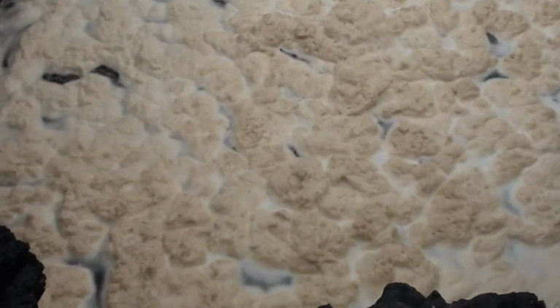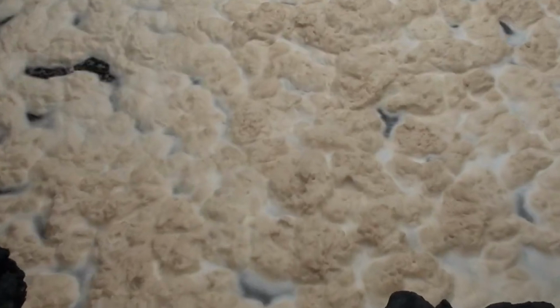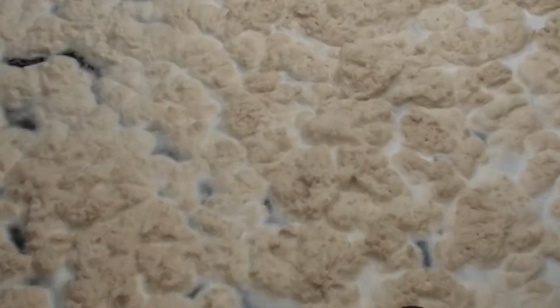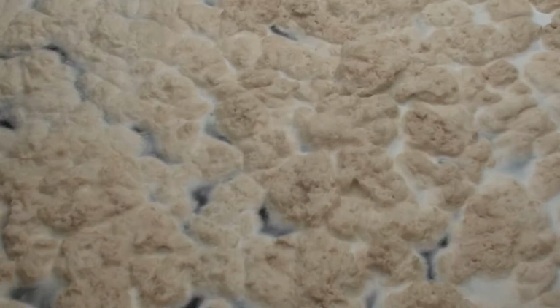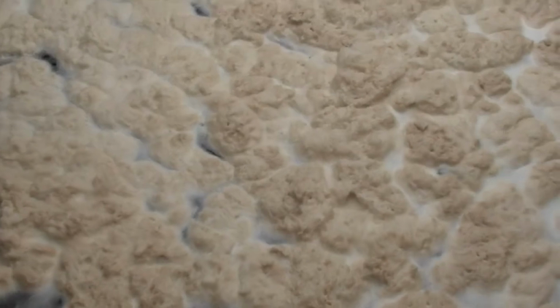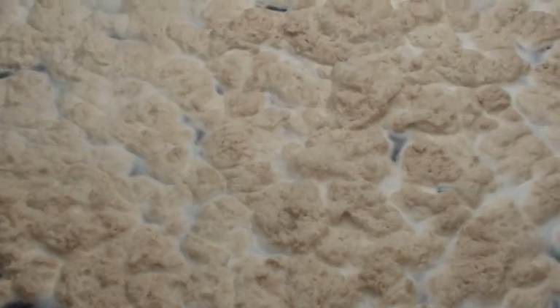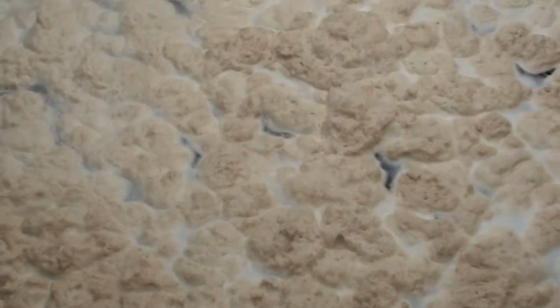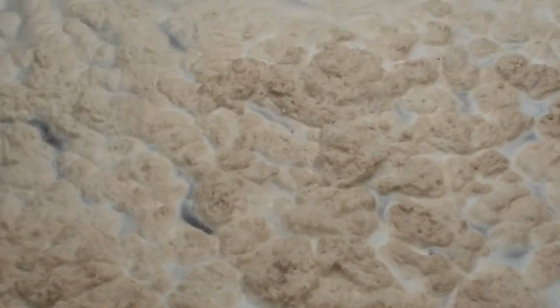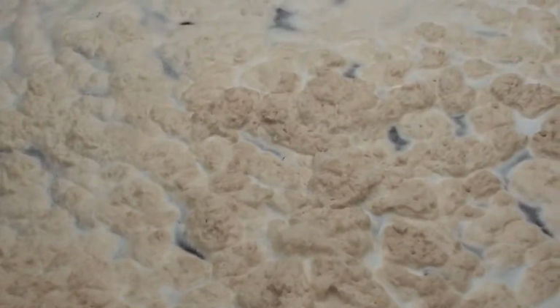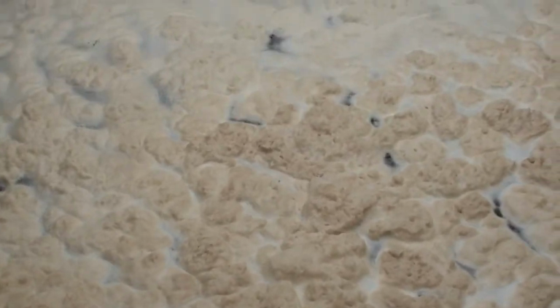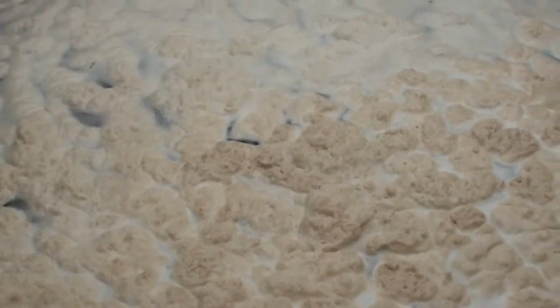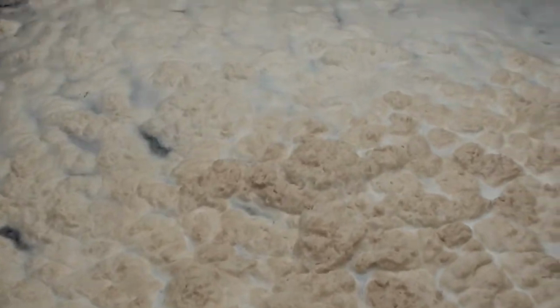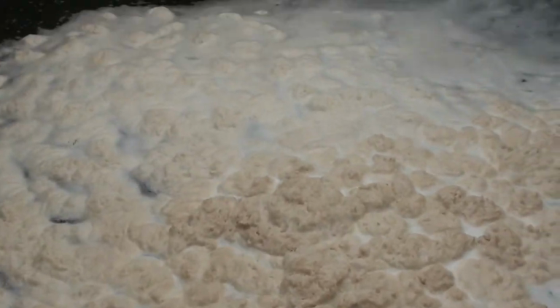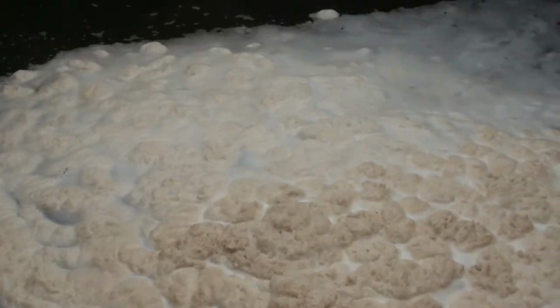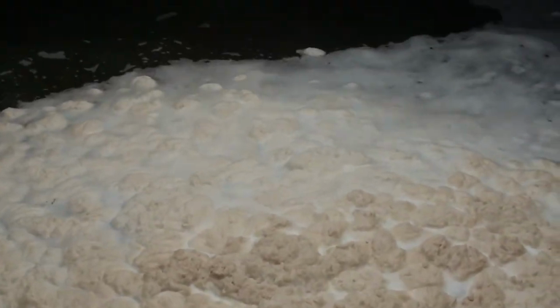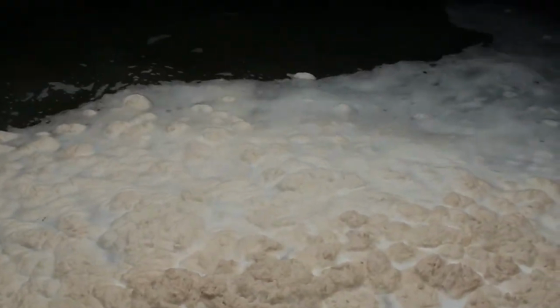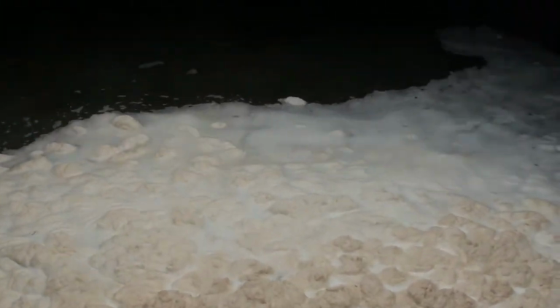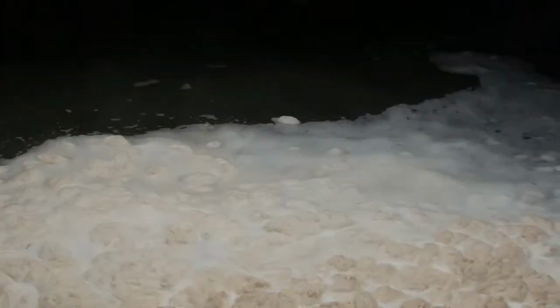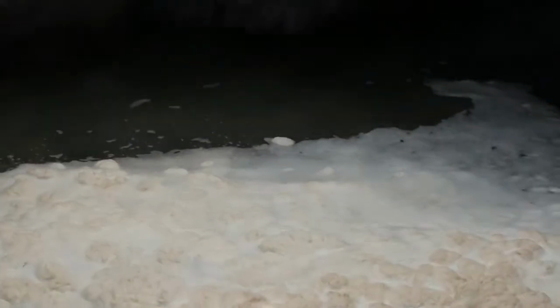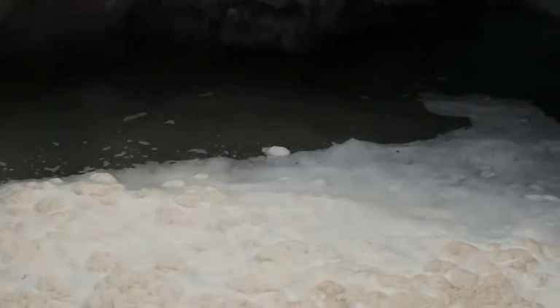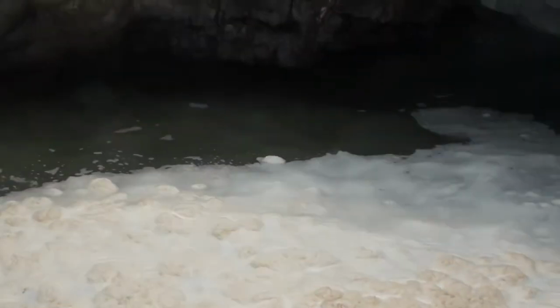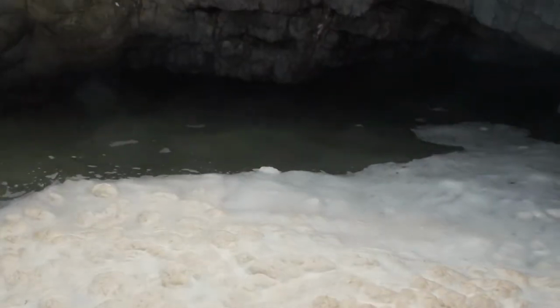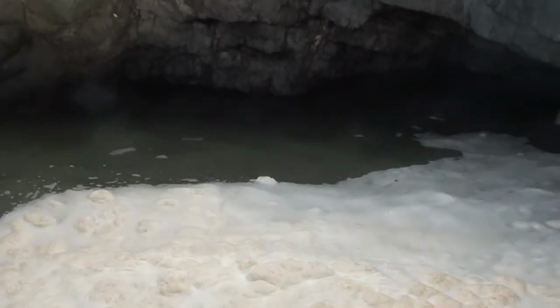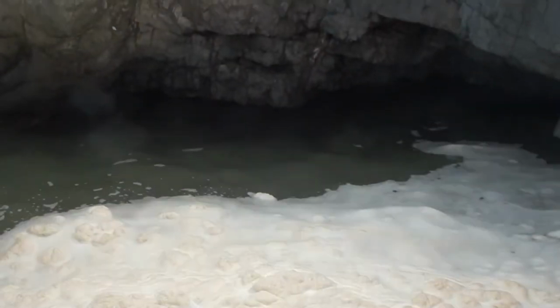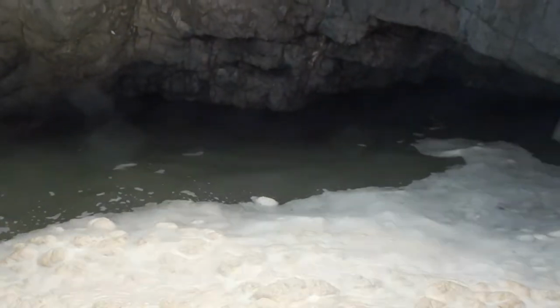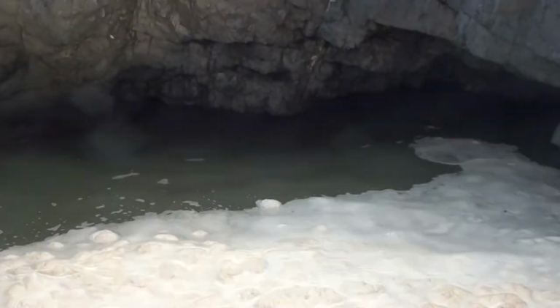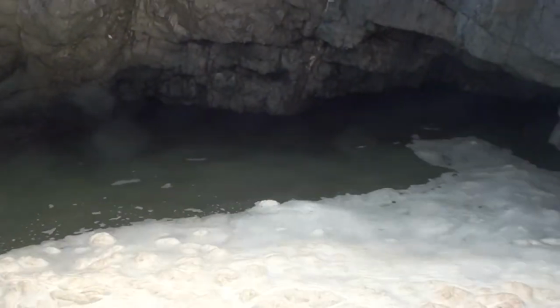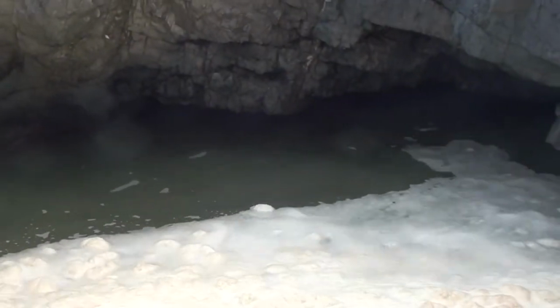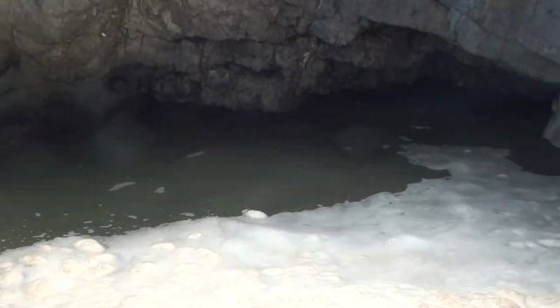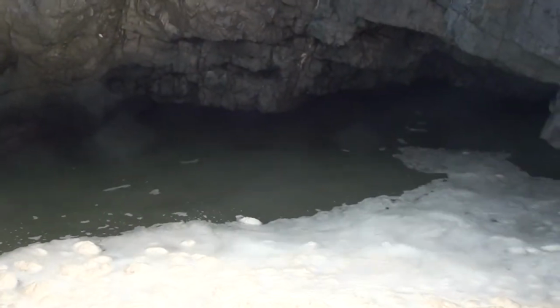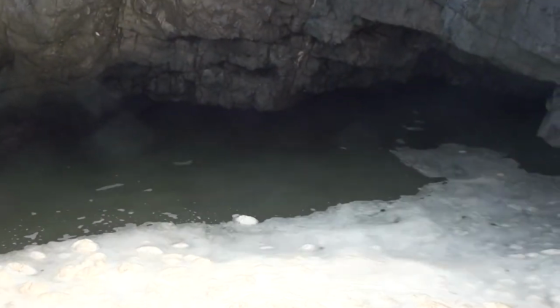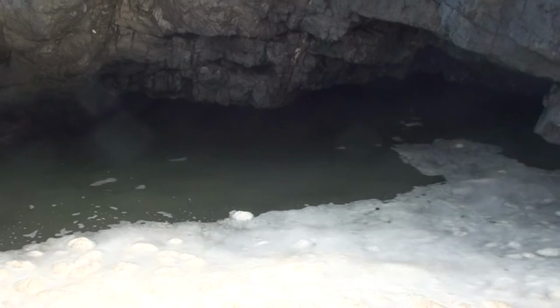And the water in the blowhole then disappears right under the rock.